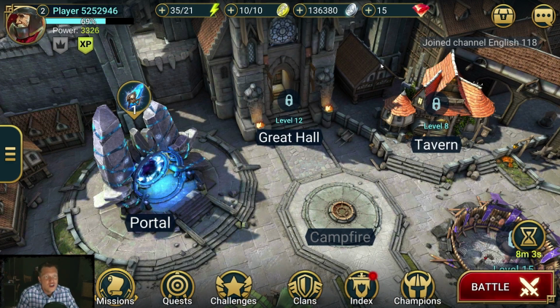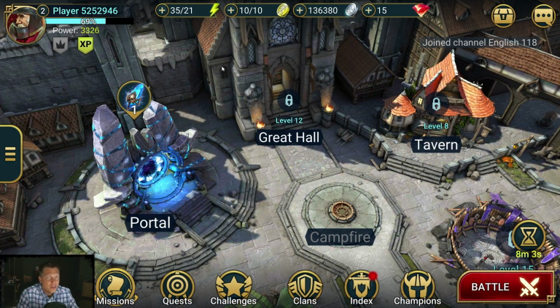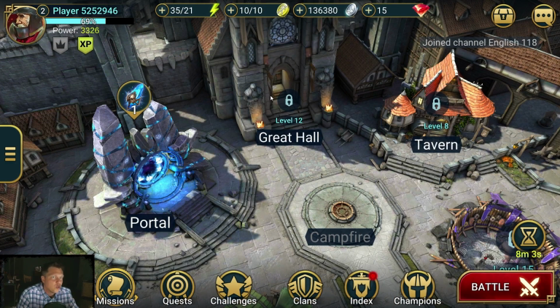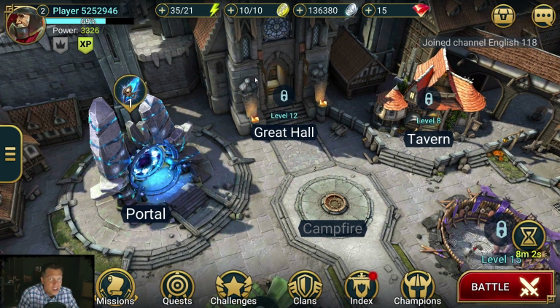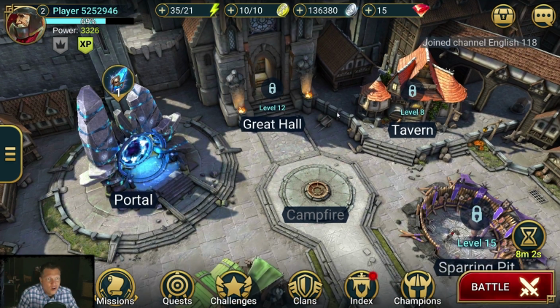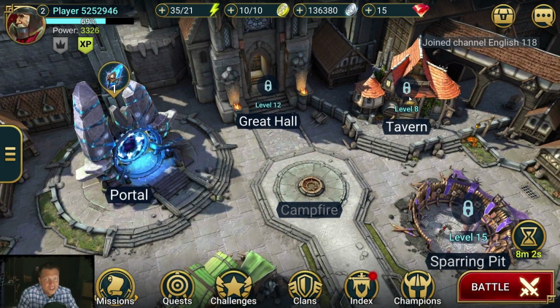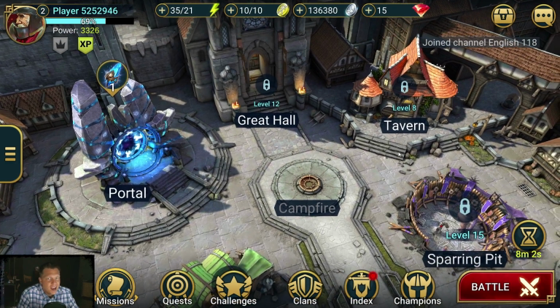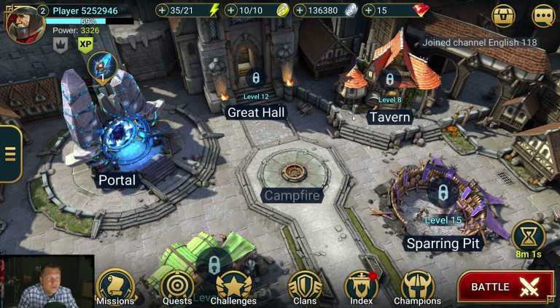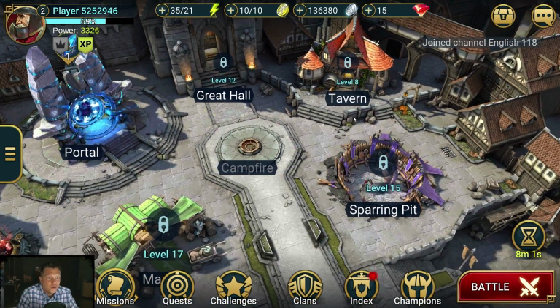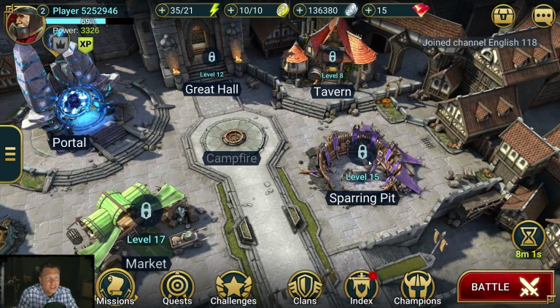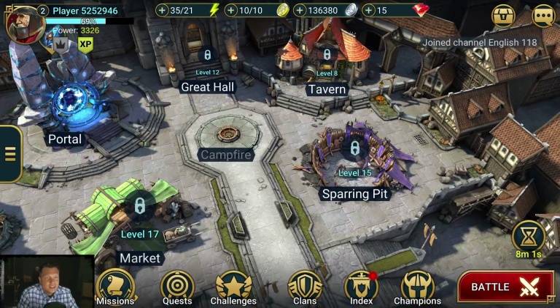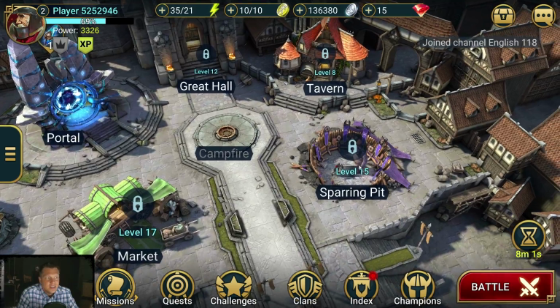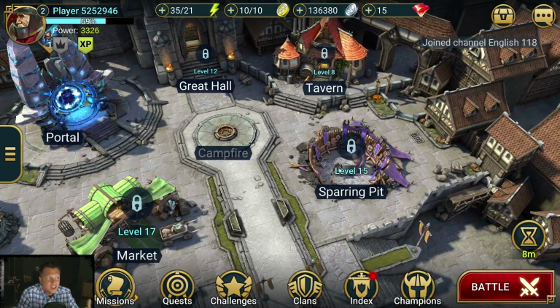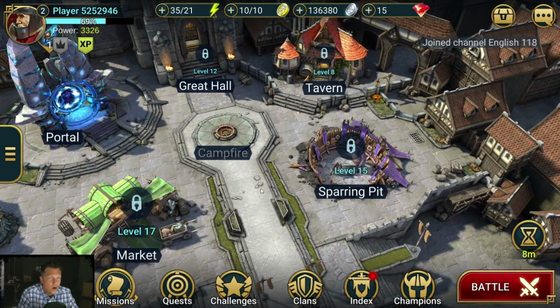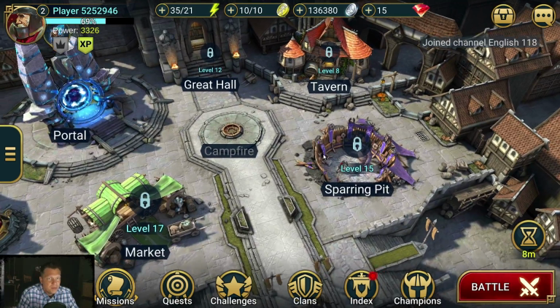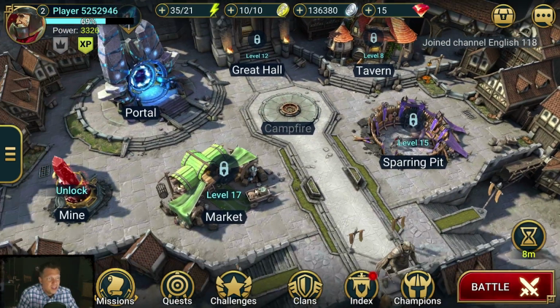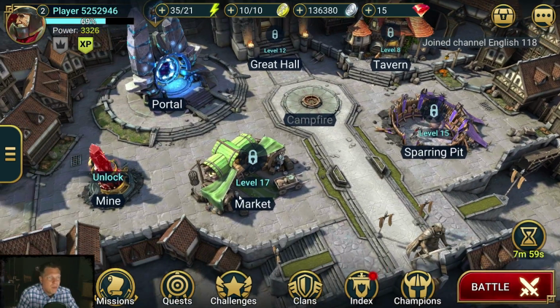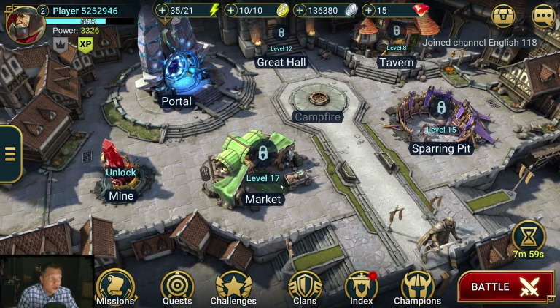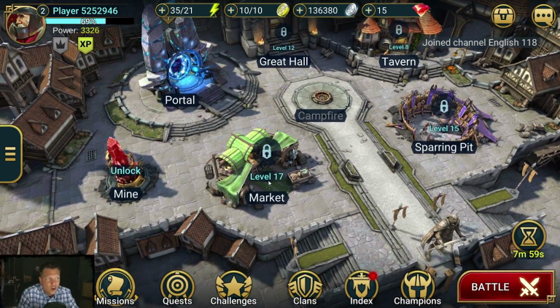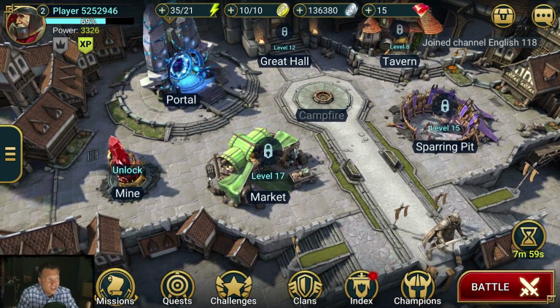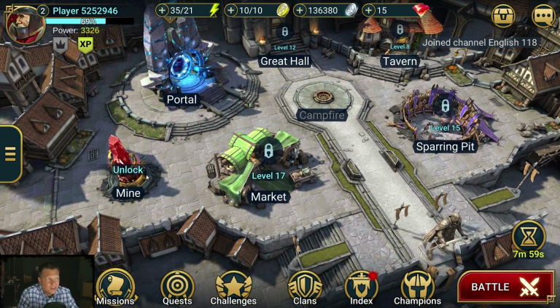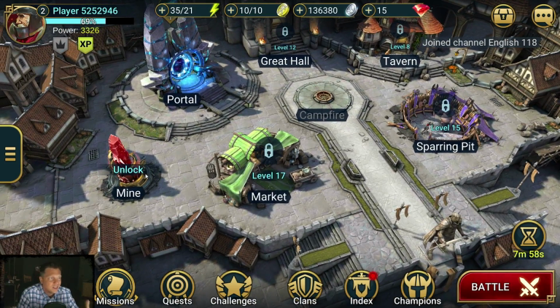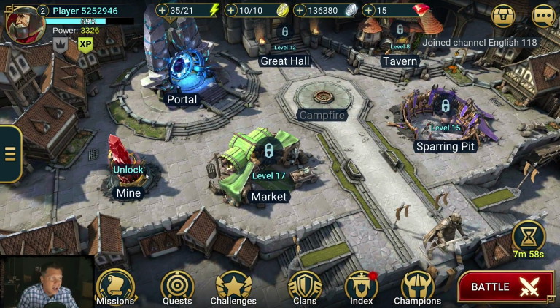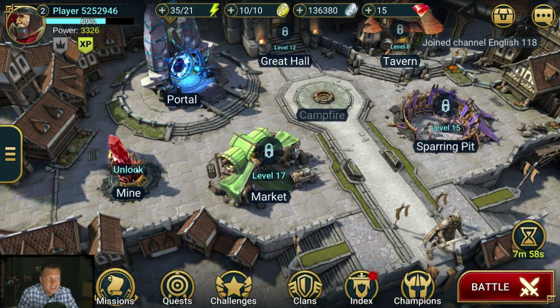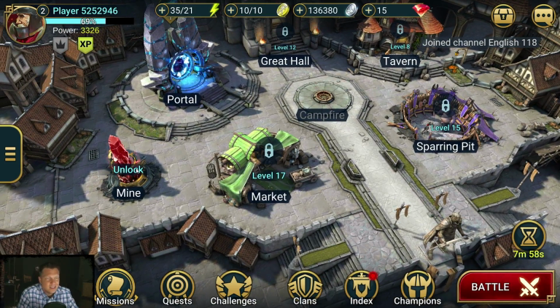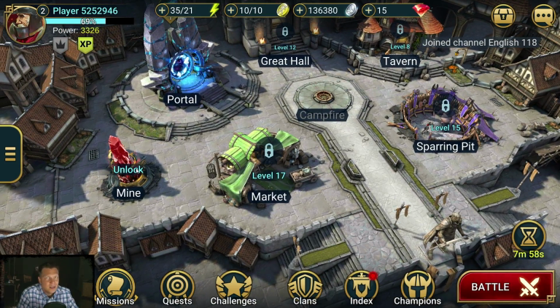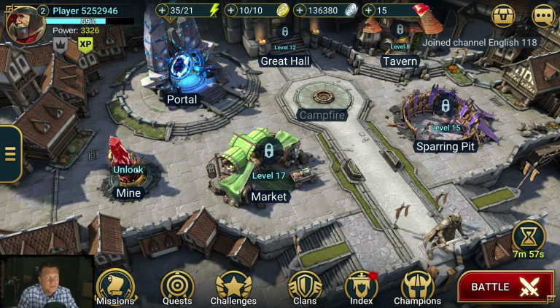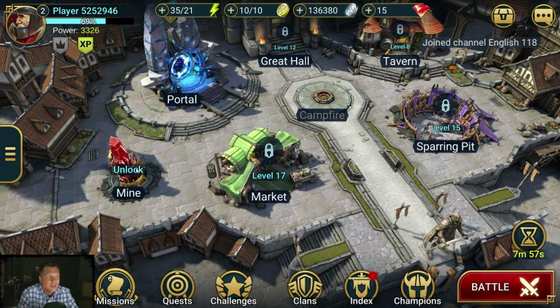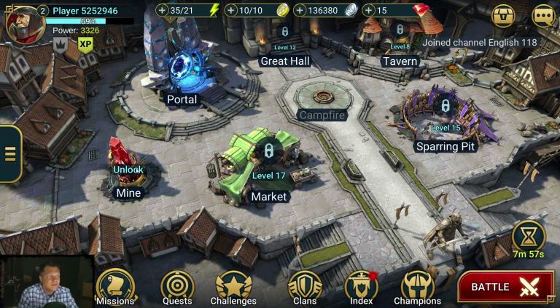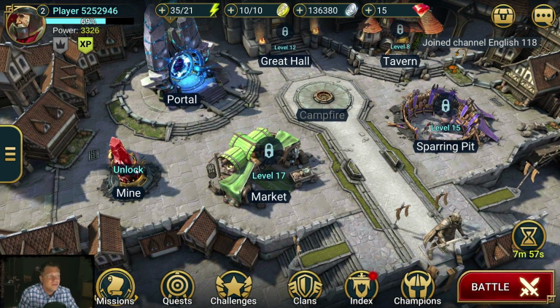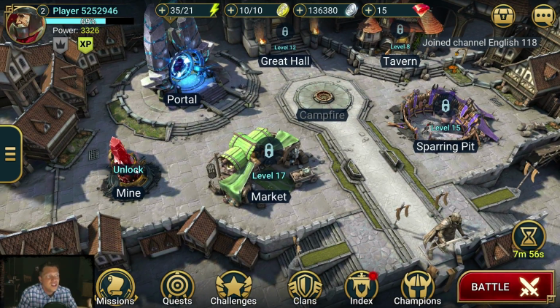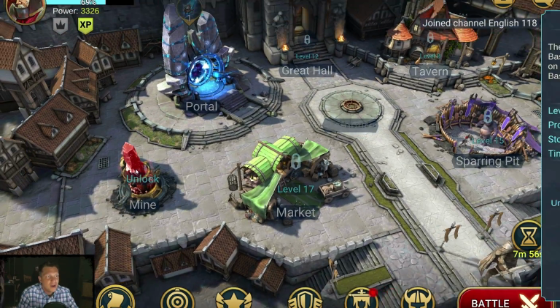You'll see that the Great Hall, the Tavern, the Sparring Pit, and the Market are all locked right now. The Gem Mine you can unlock — I have a video on my channel about that — but as a new player you're not going to be worried about that yet.